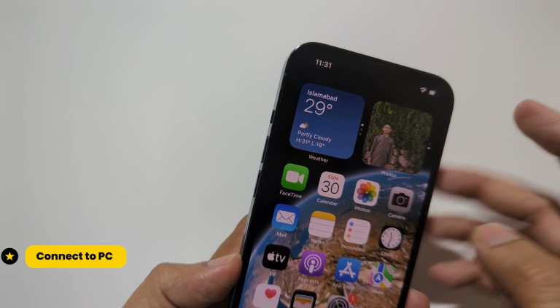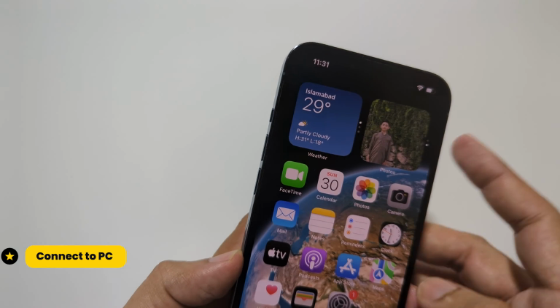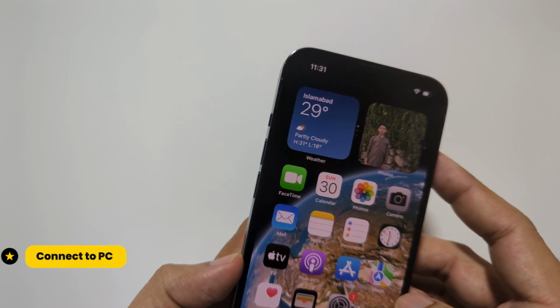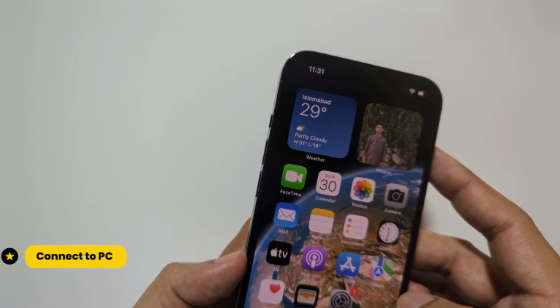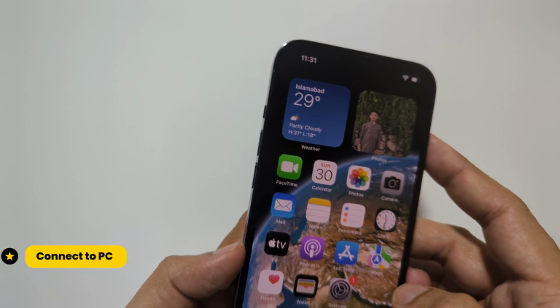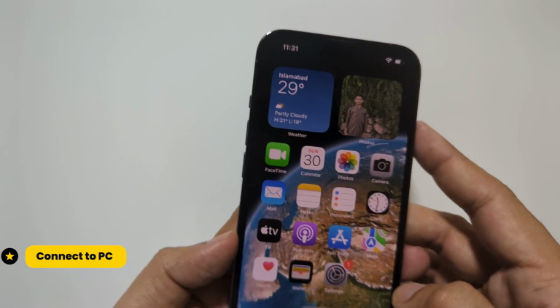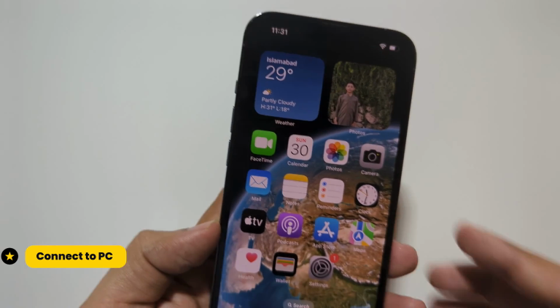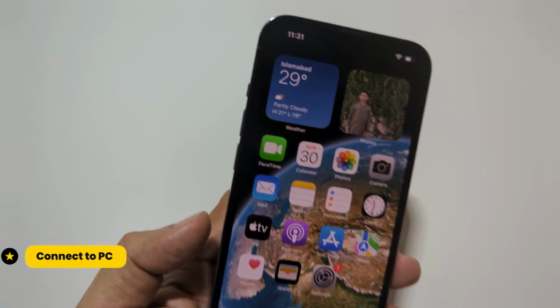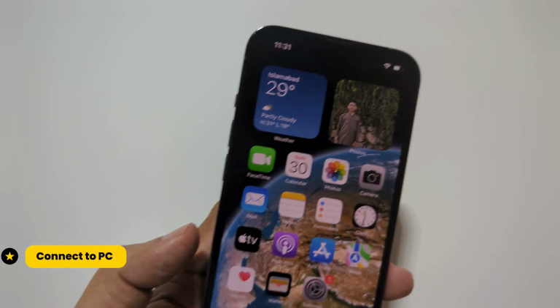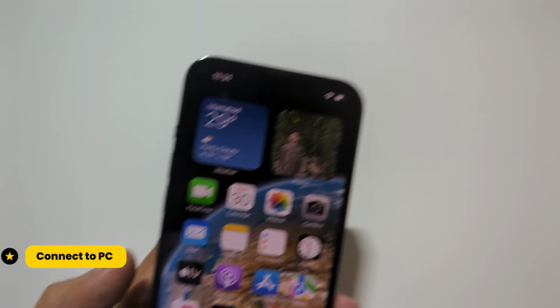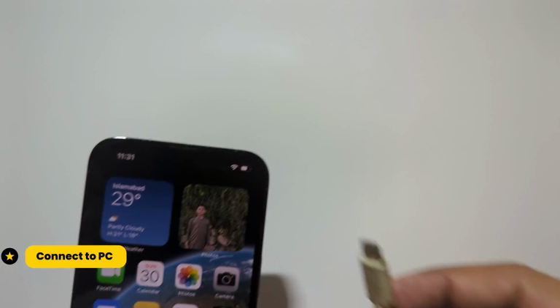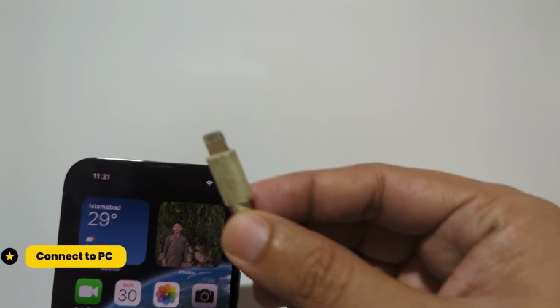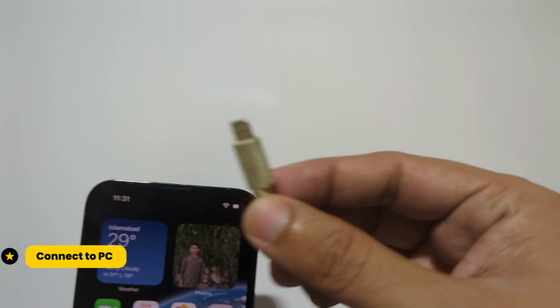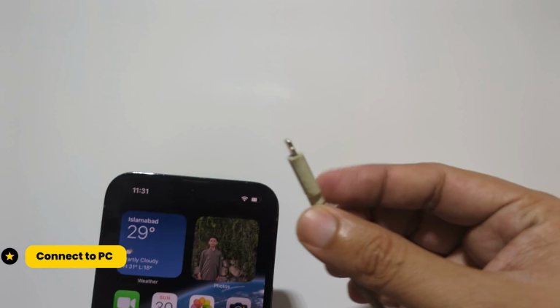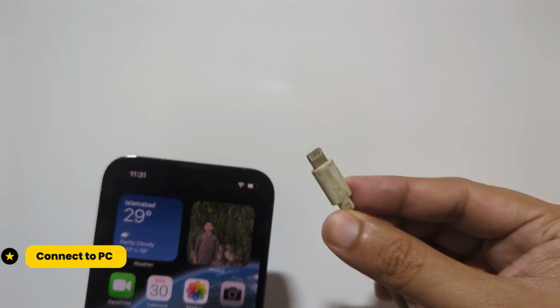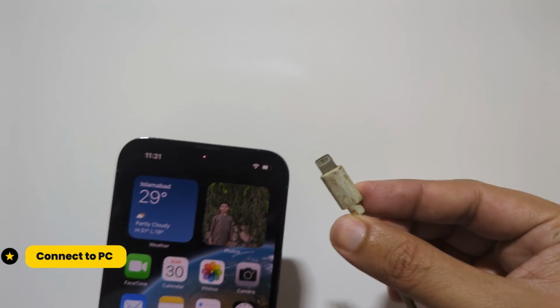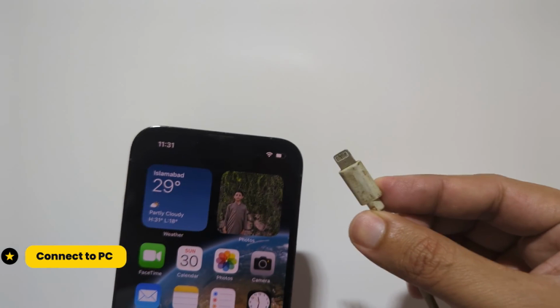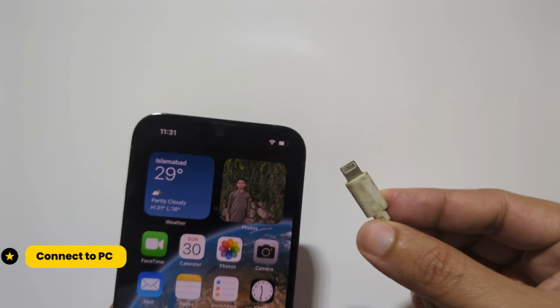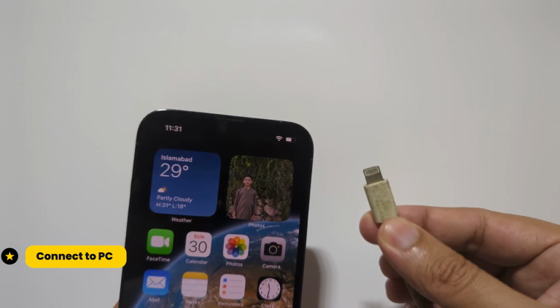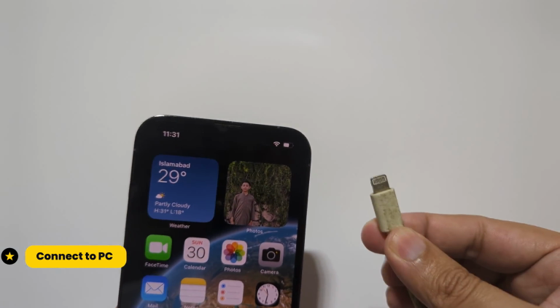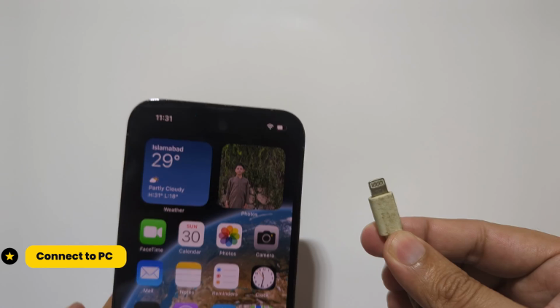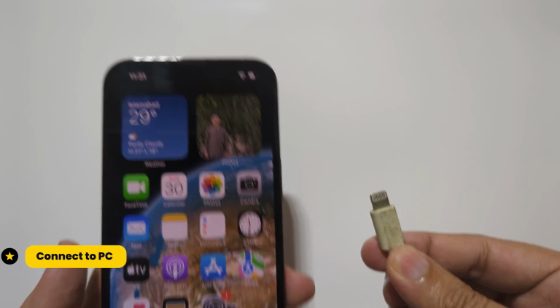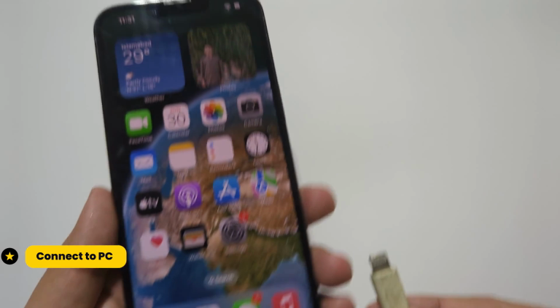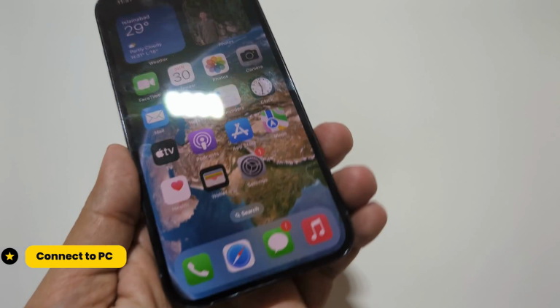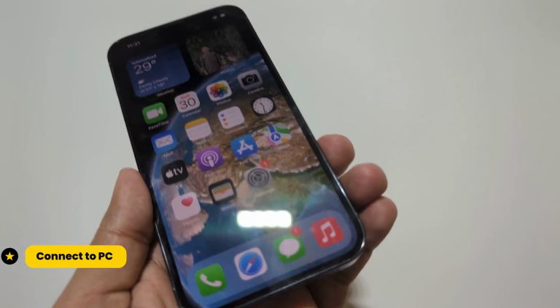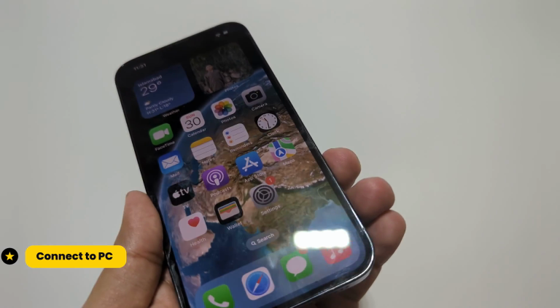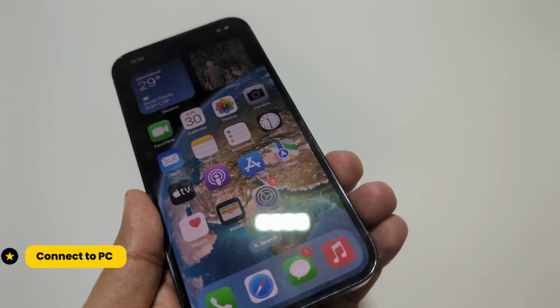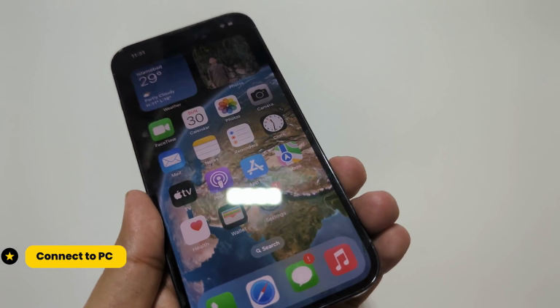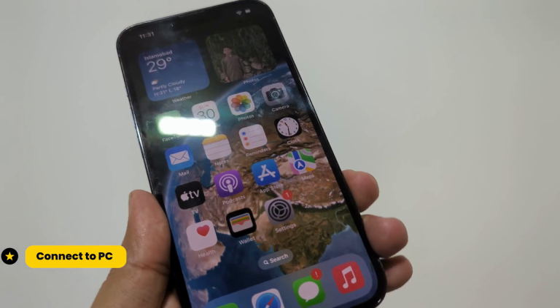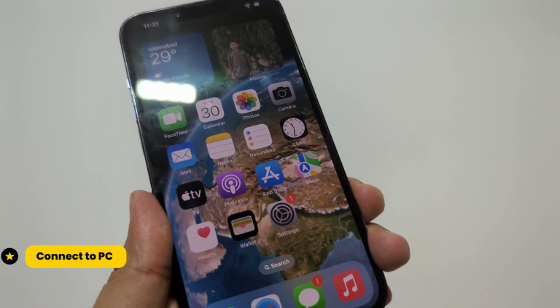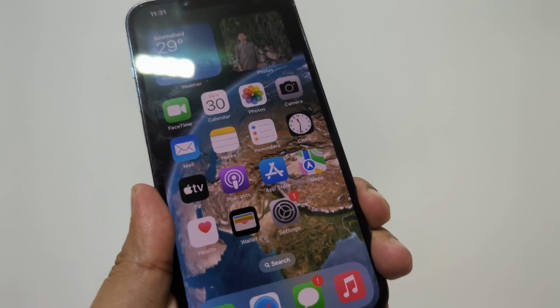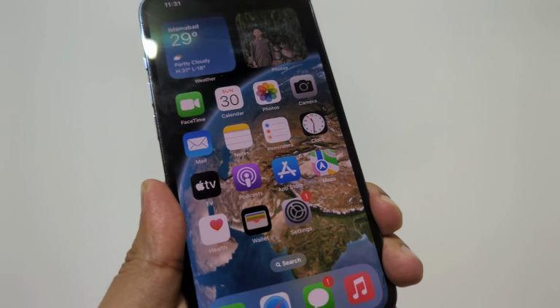To enter recovery mode, you will need to connect your iPhone to a computer or Mac with iTunes installed, then follow these steps.